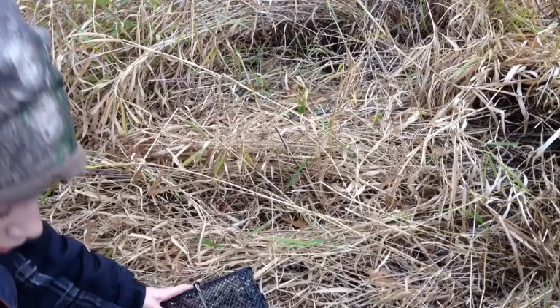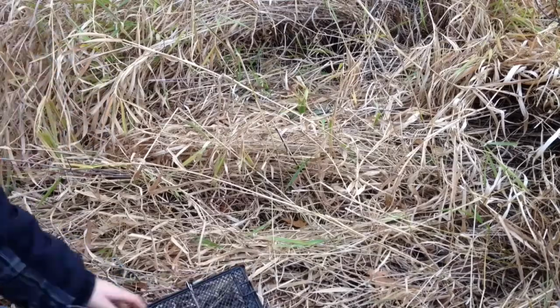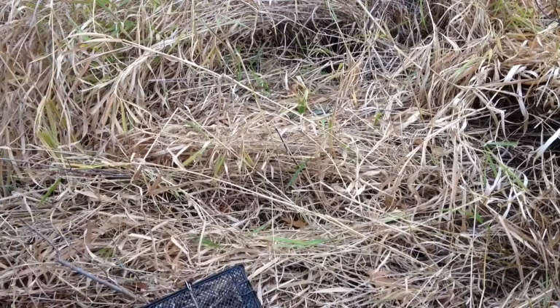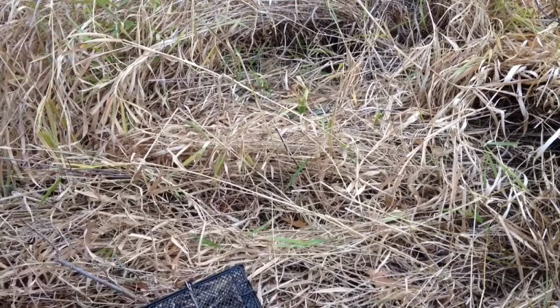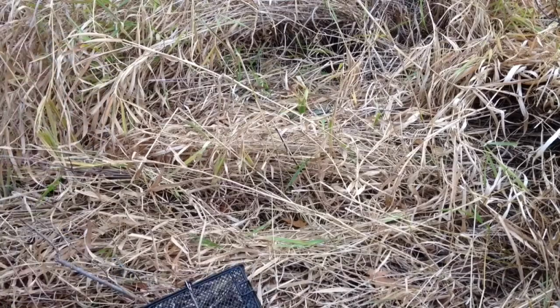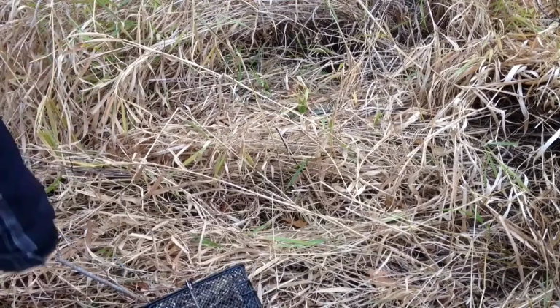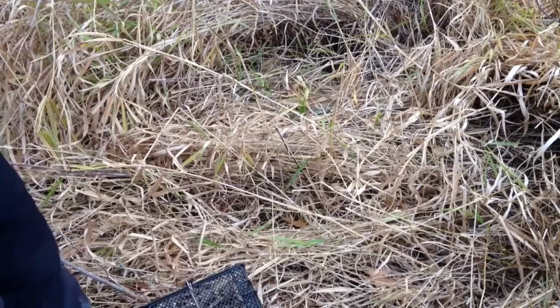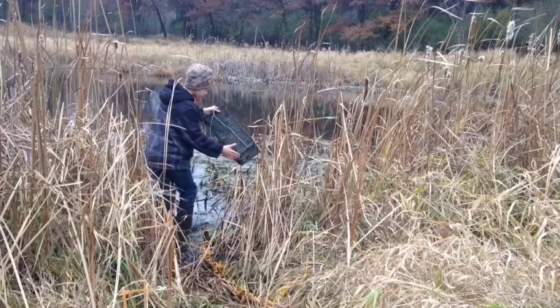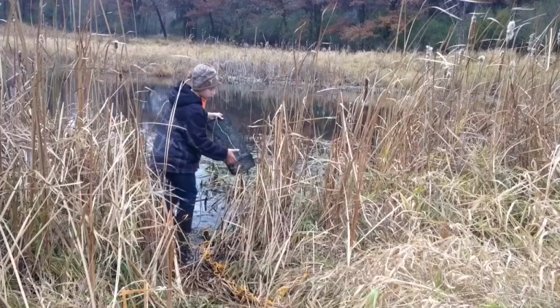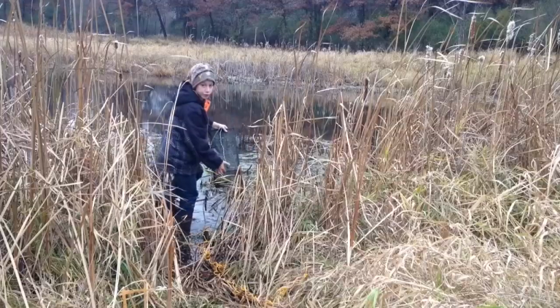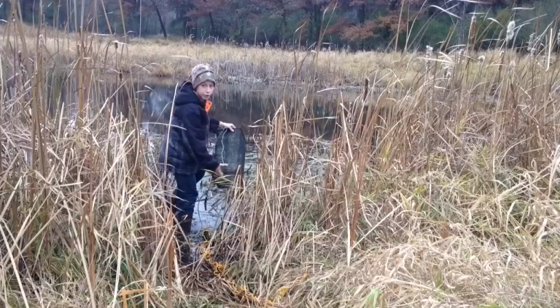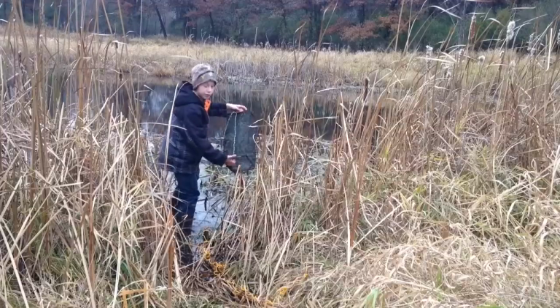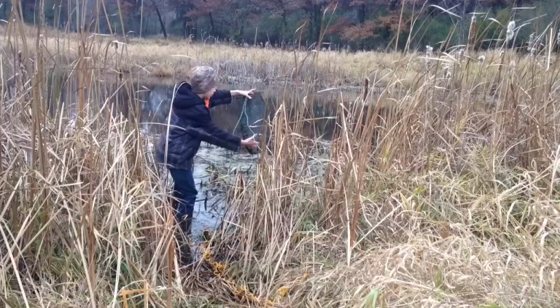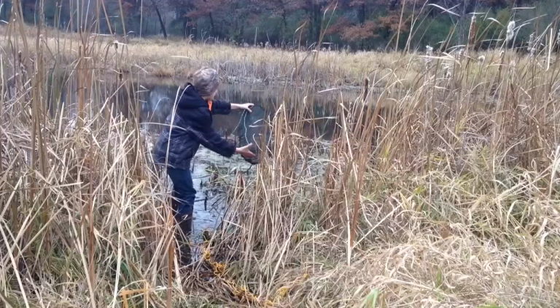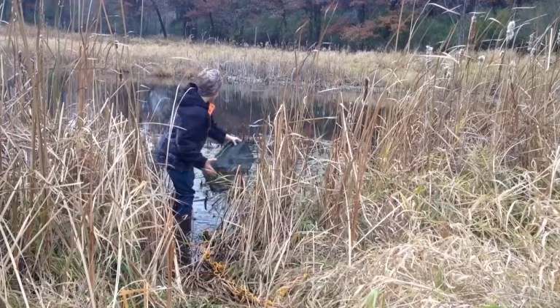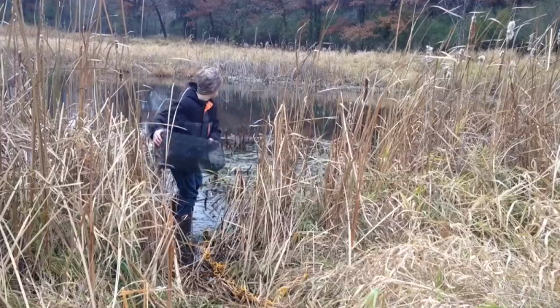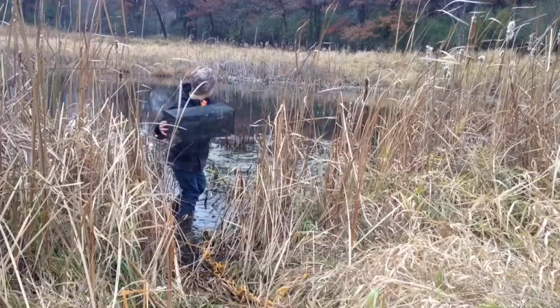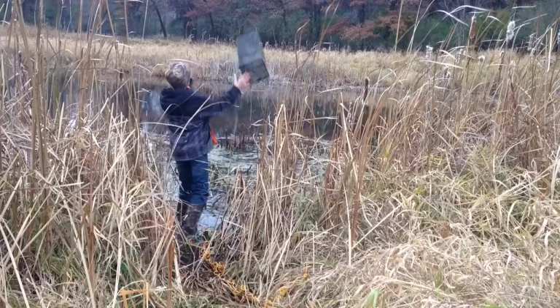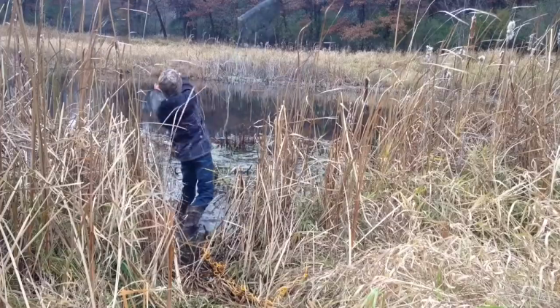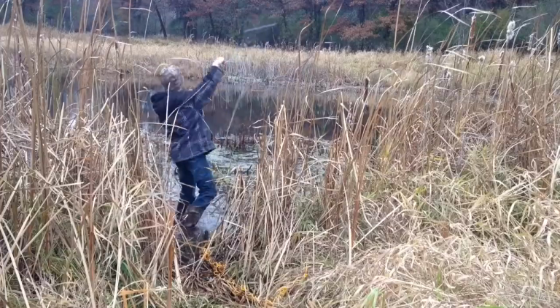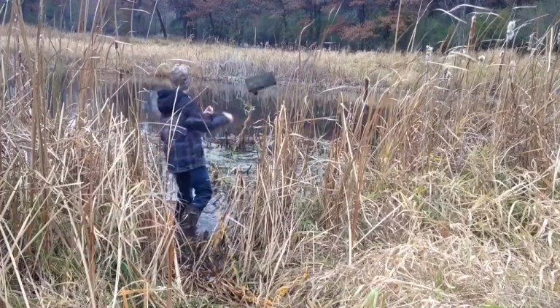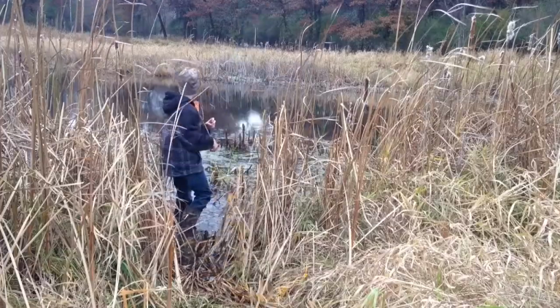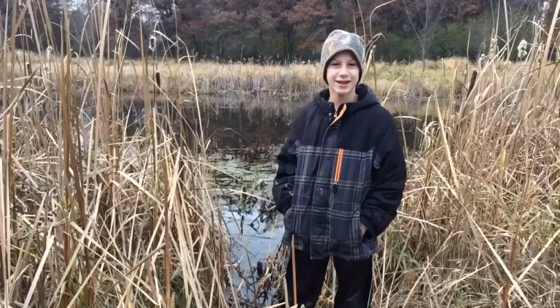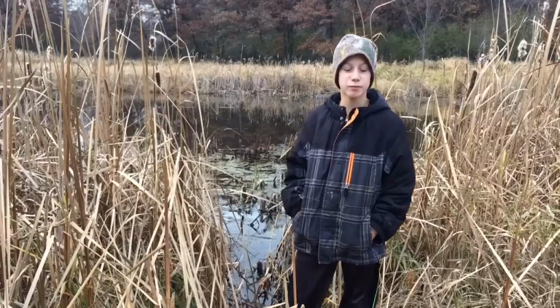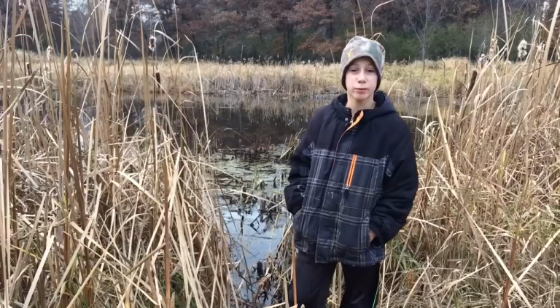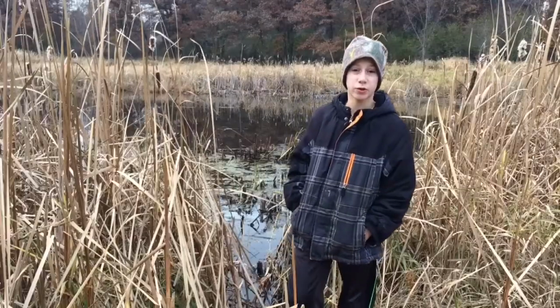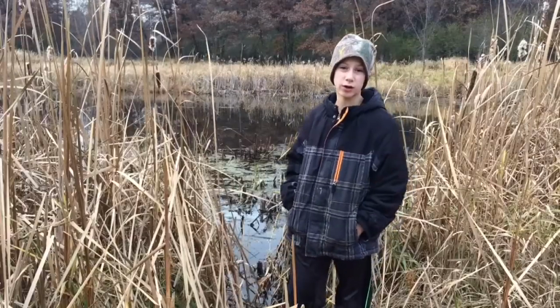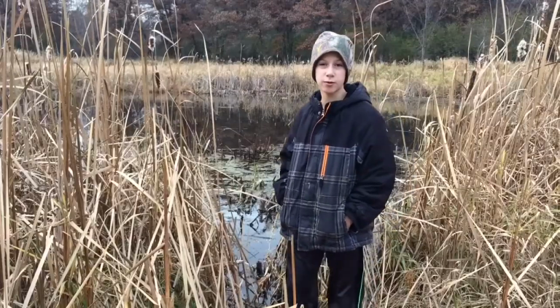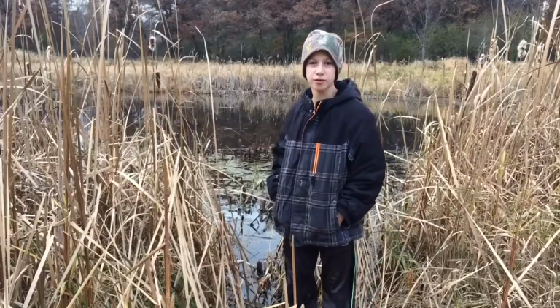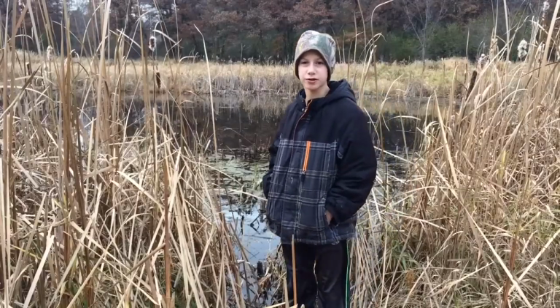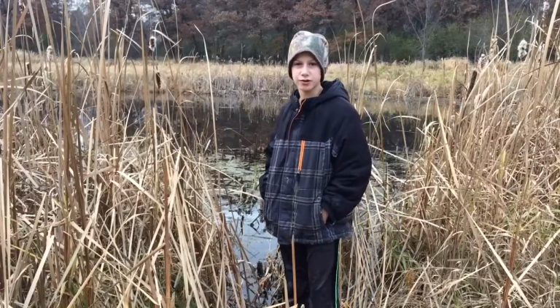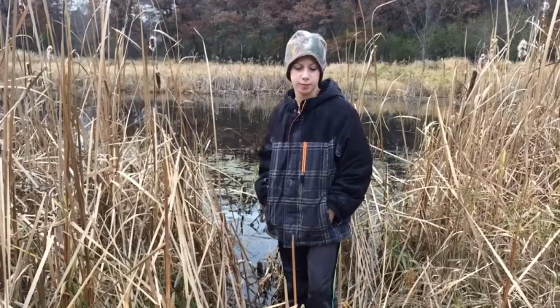To the pond. Here it goes. Hey guys, it's been about 24 hours. We're gonna check the trap.